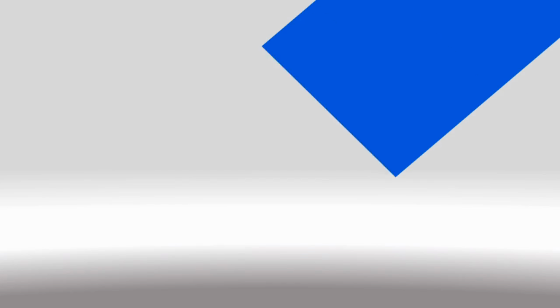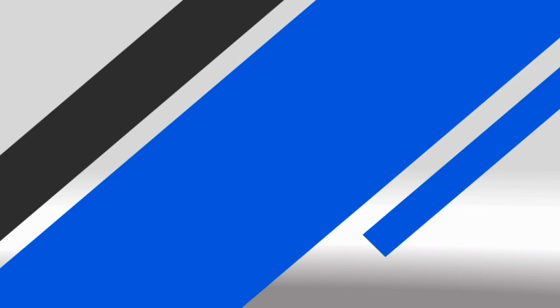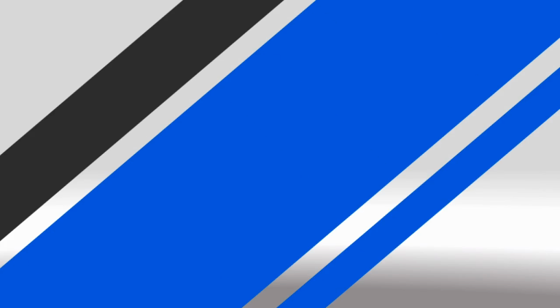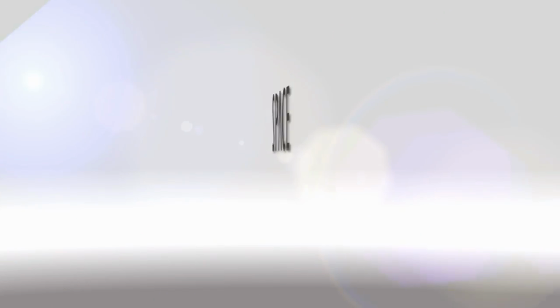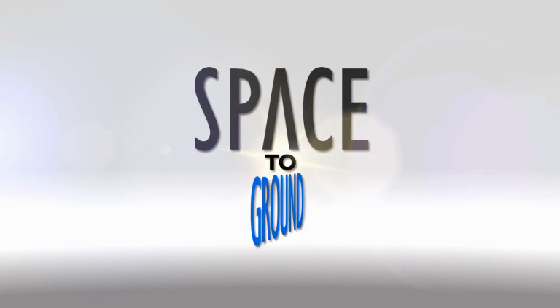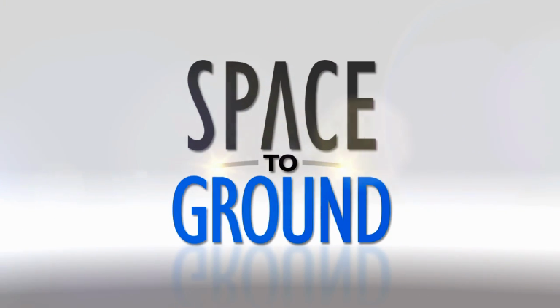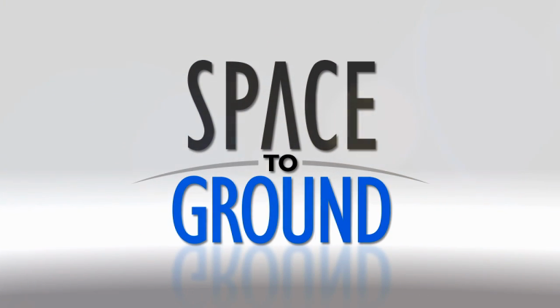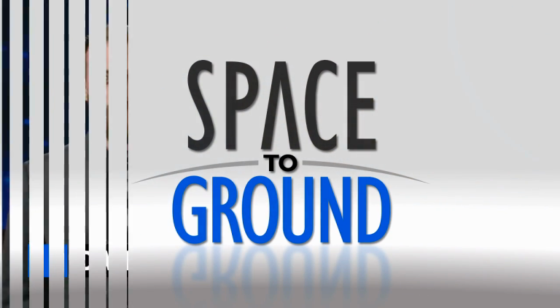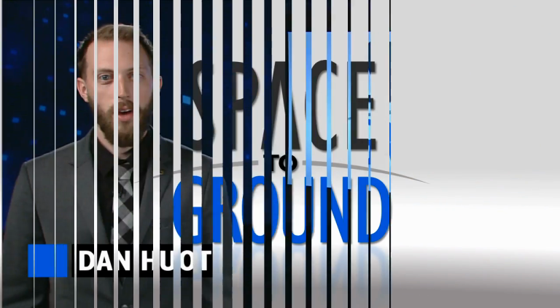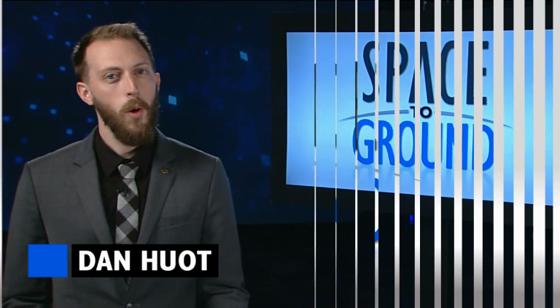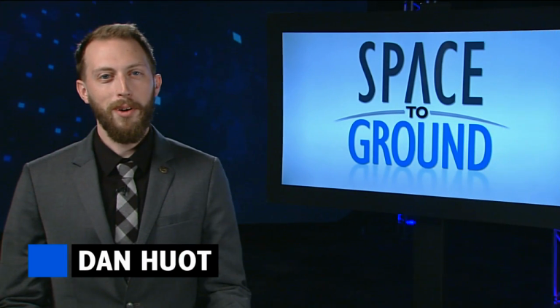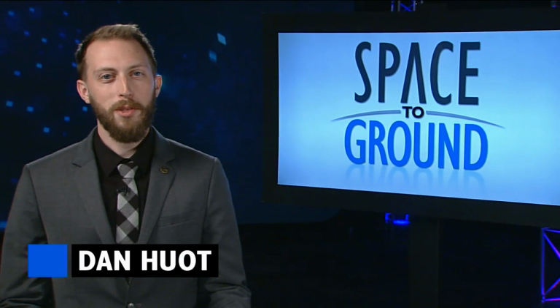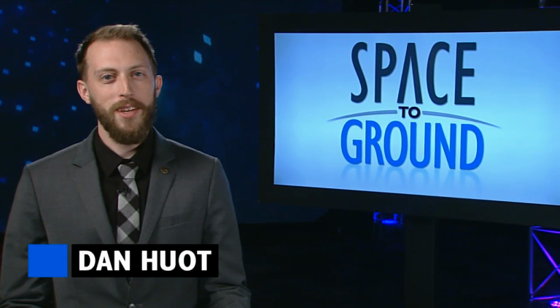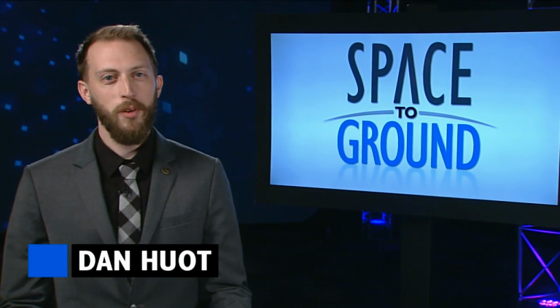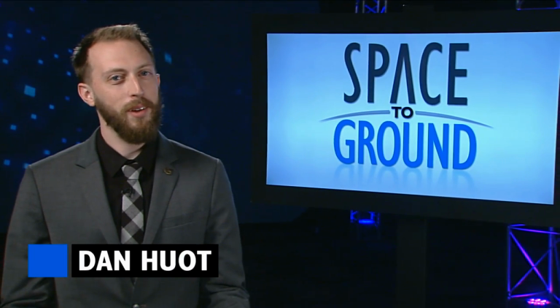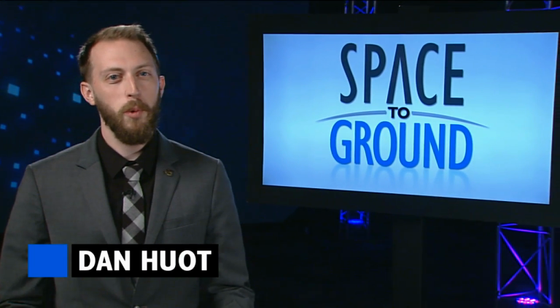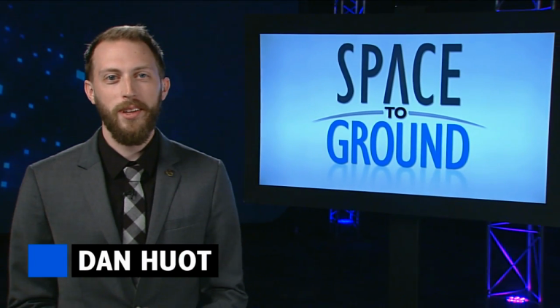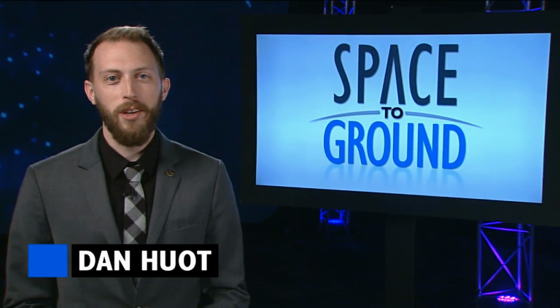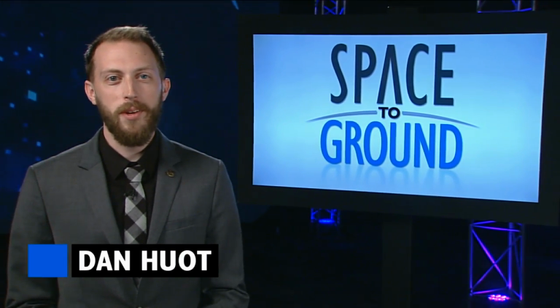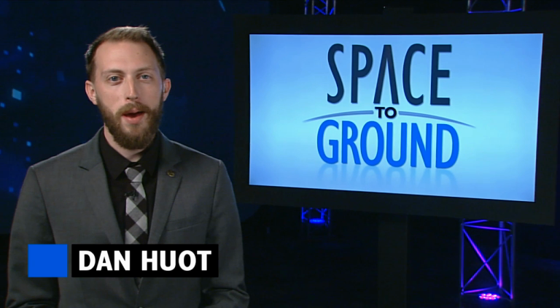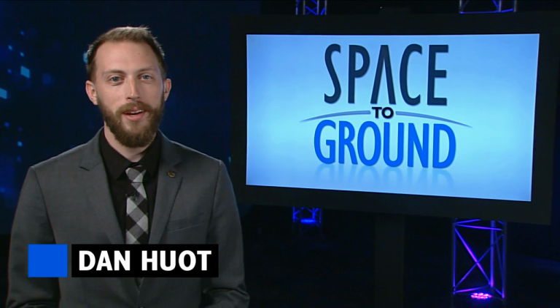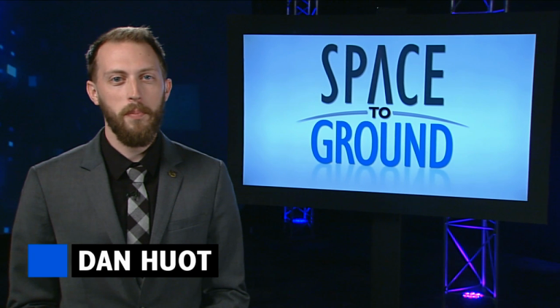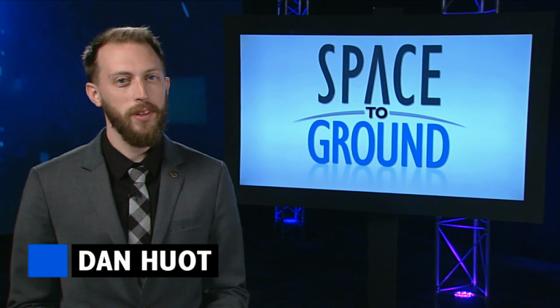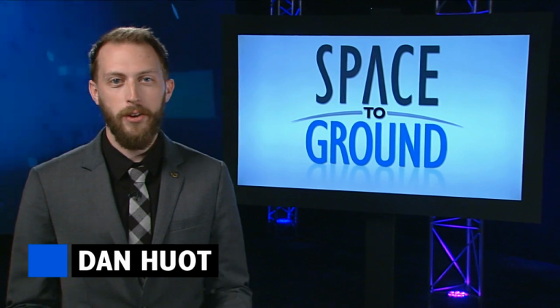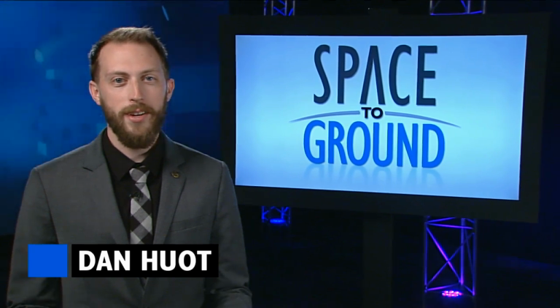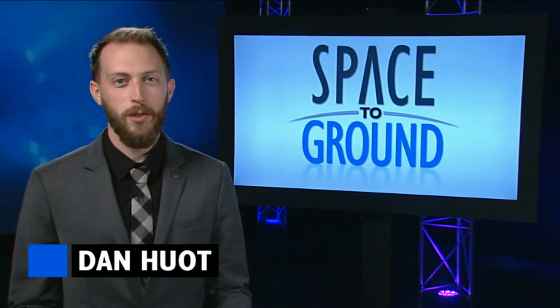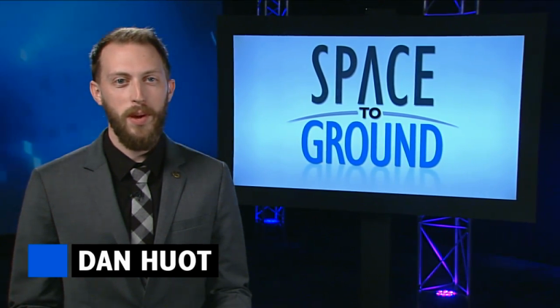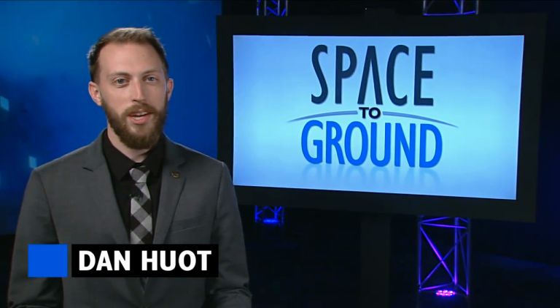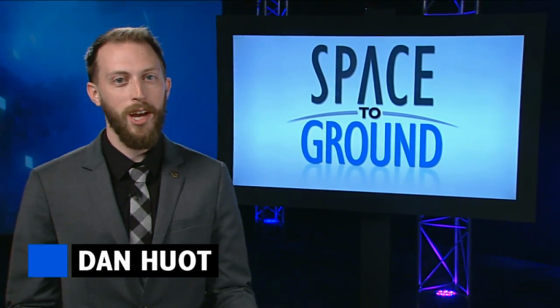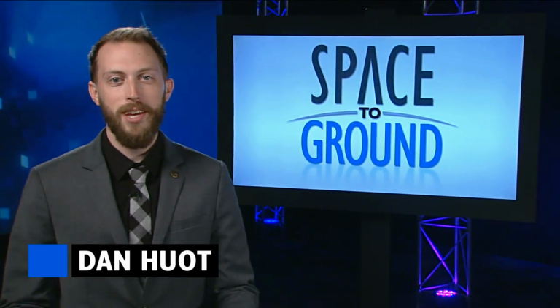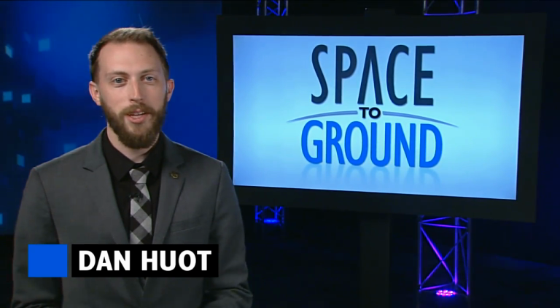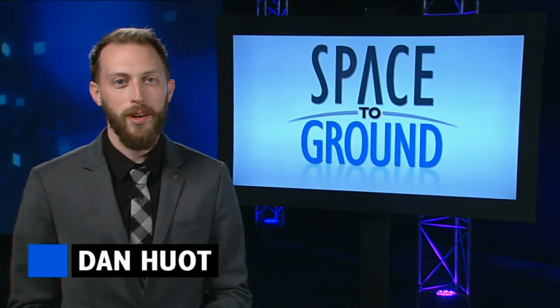Houston Station on Space to Ground. Welcome to Space to Ground, your weekly look at what's happening on board the International Space Station. I'm Dan Hewitt.